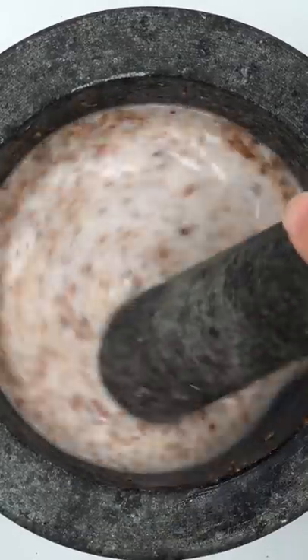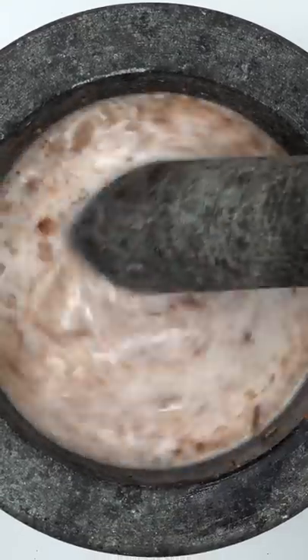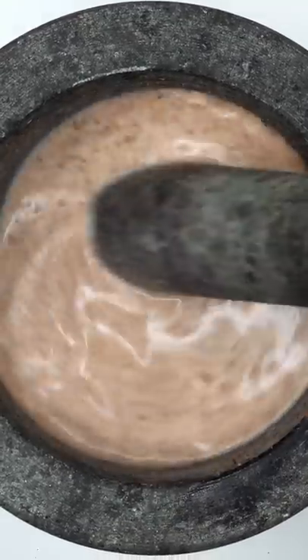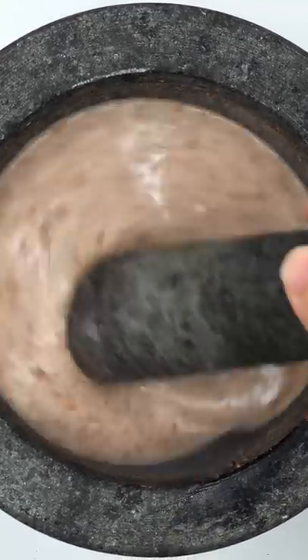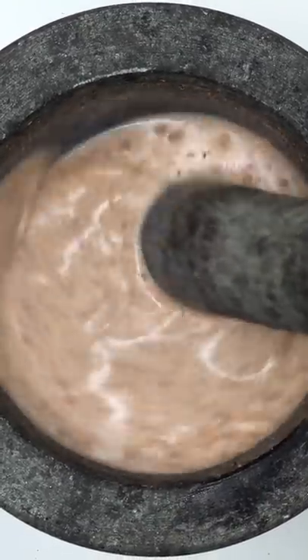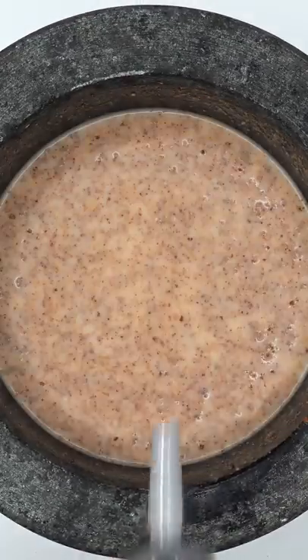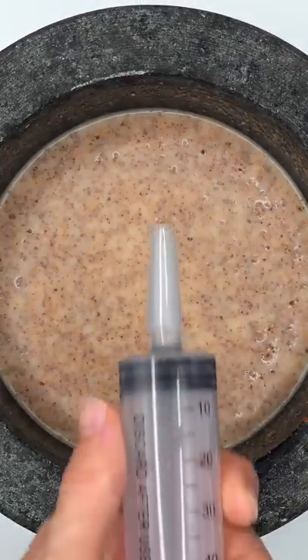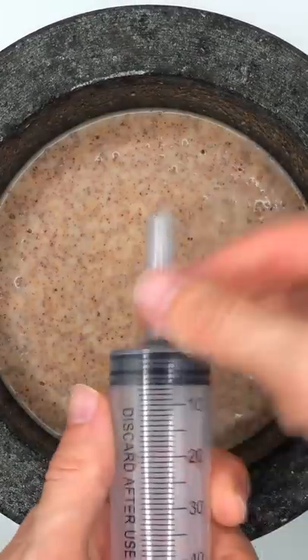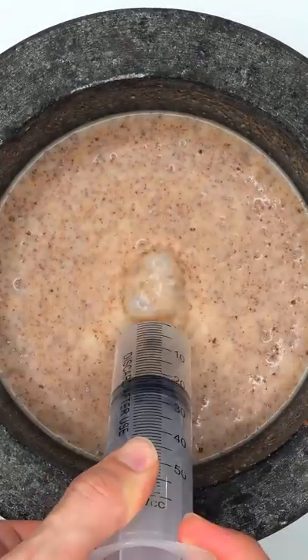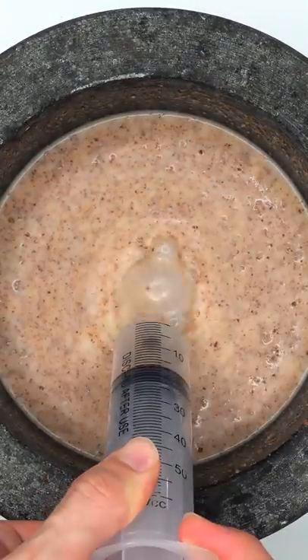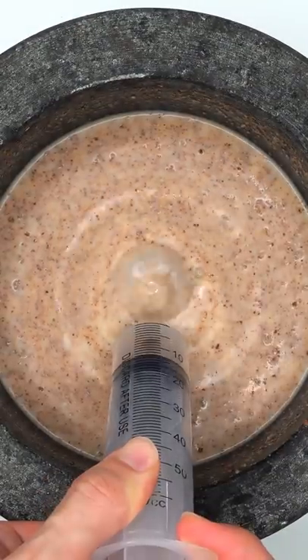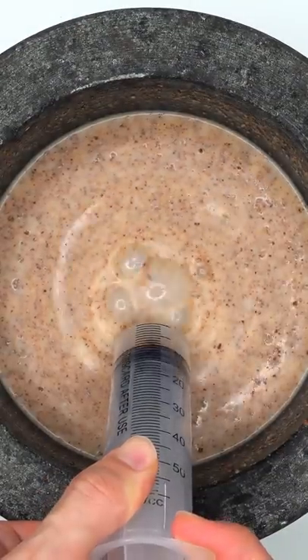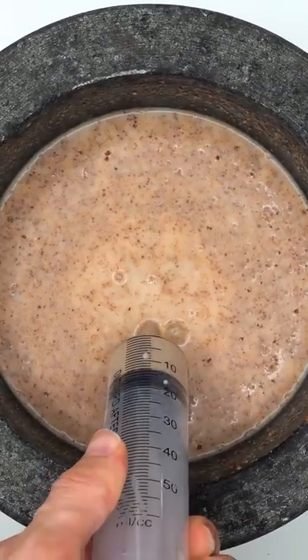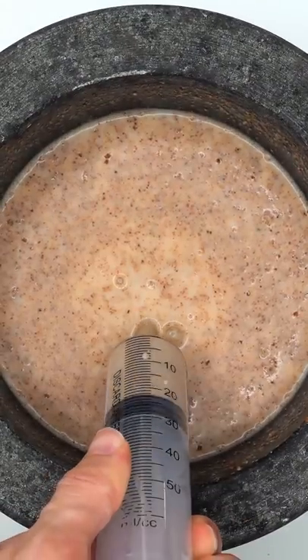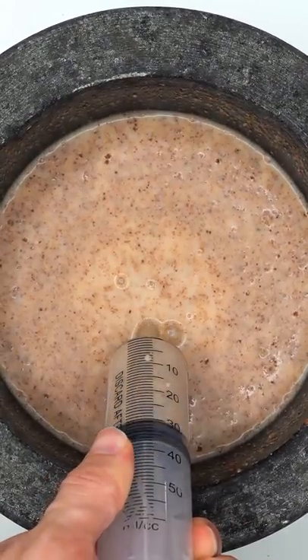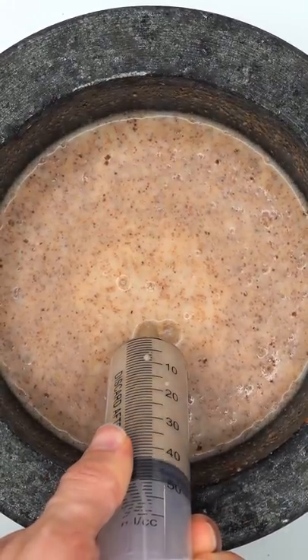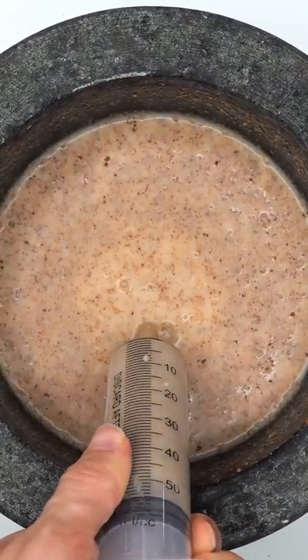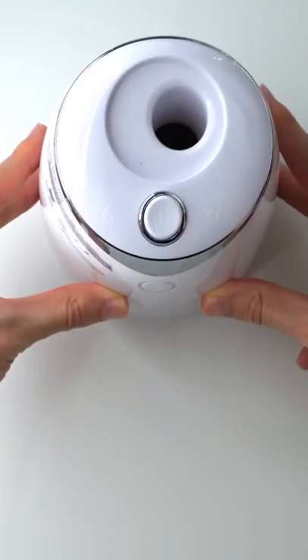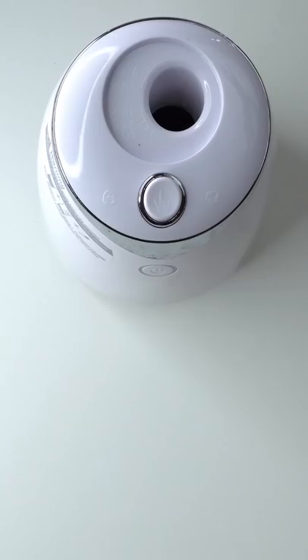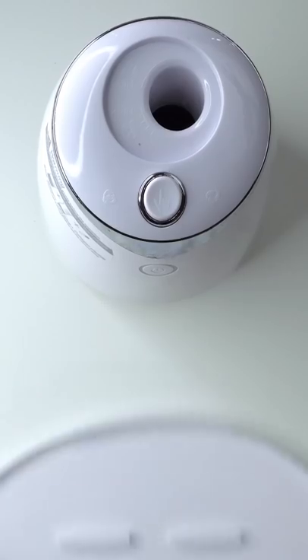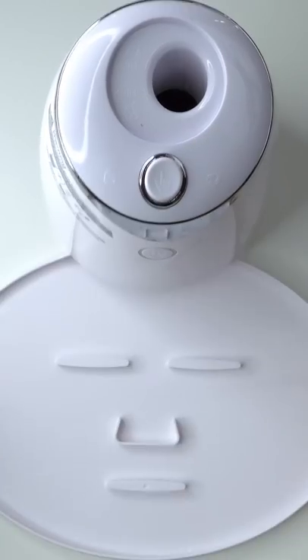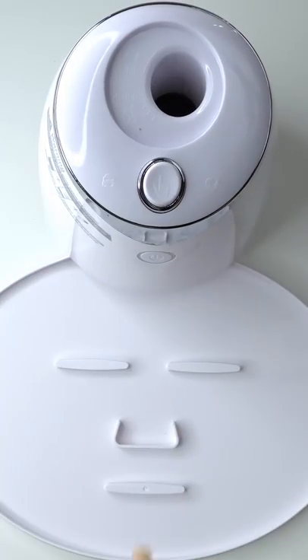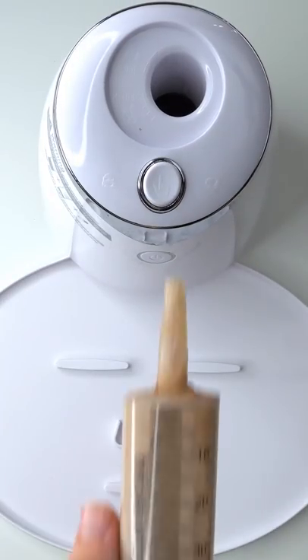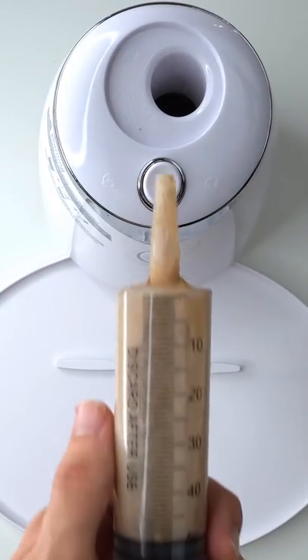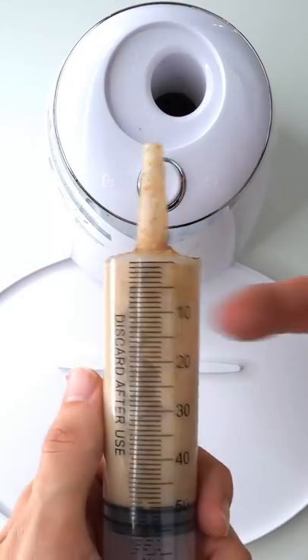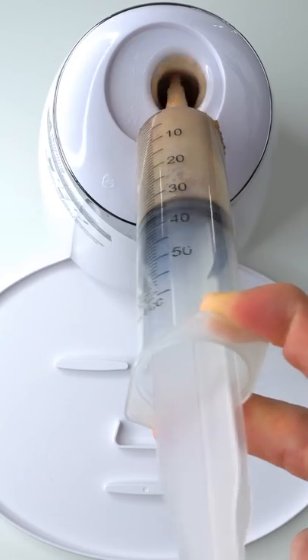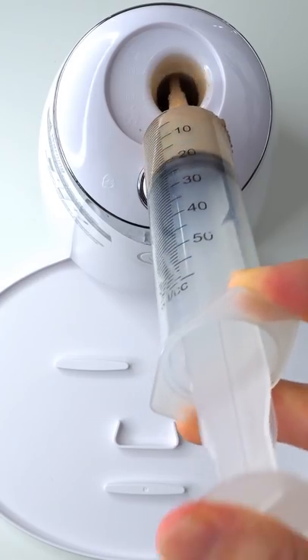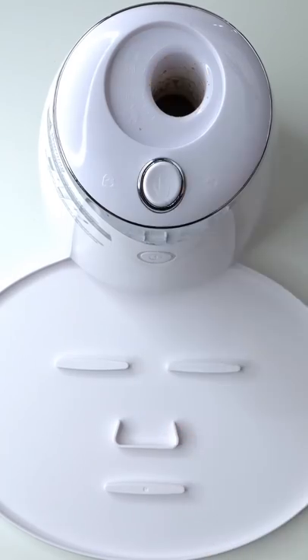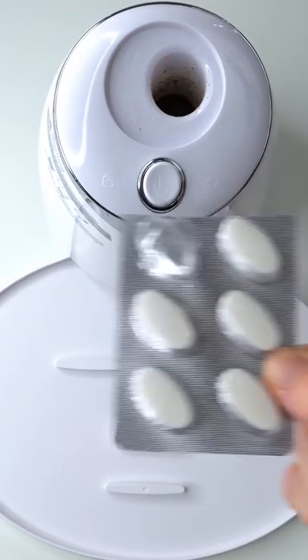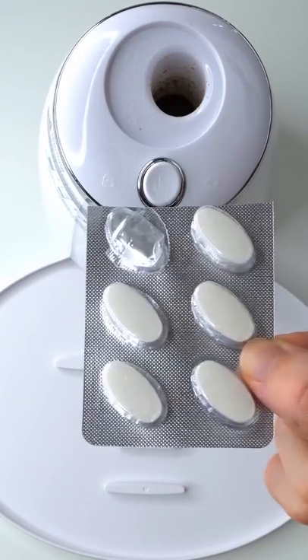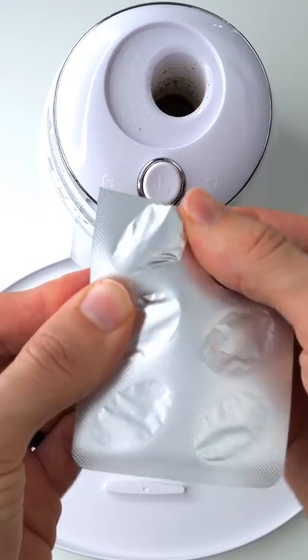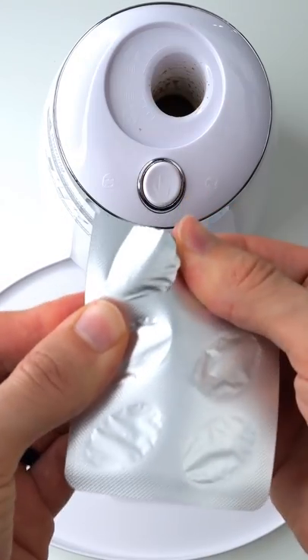Mix it up. Bubbles. Now suck it up. Inject our cookies and milk in here. Add the white stuff.